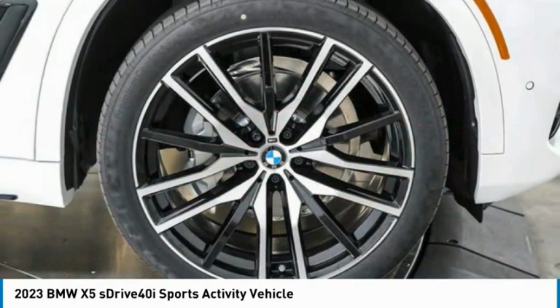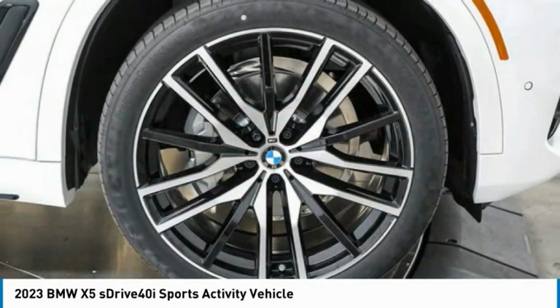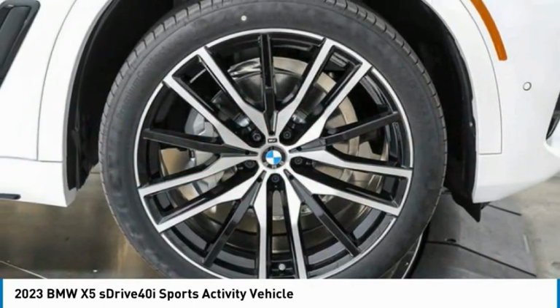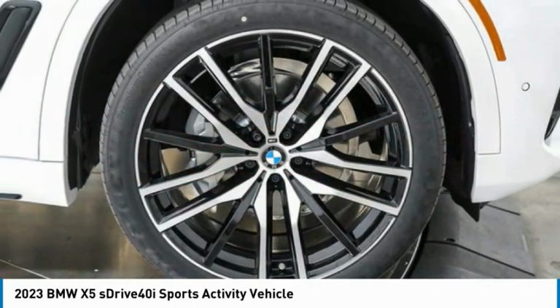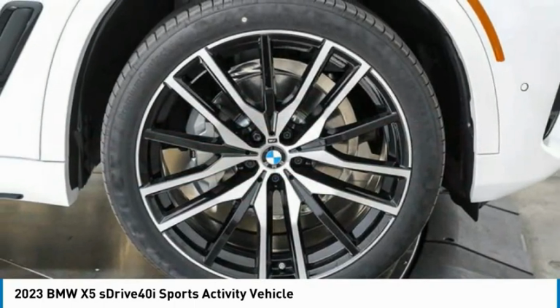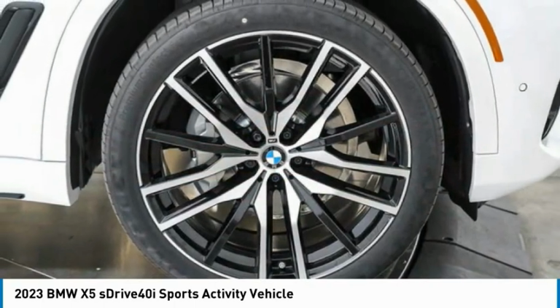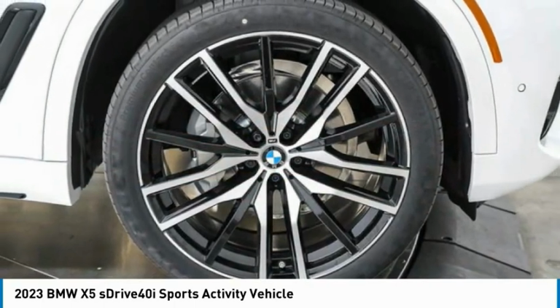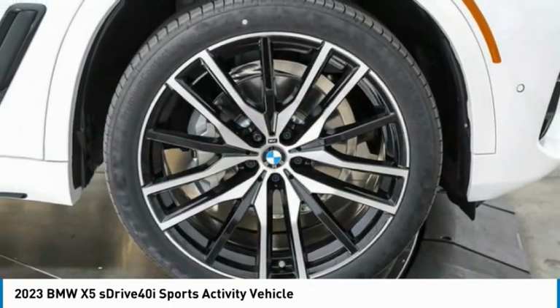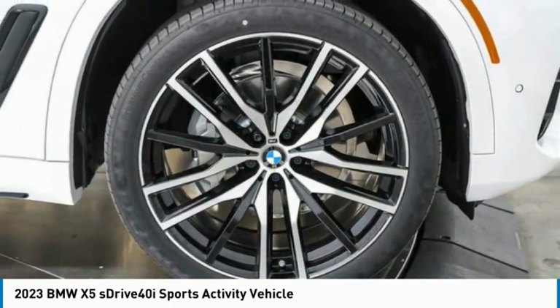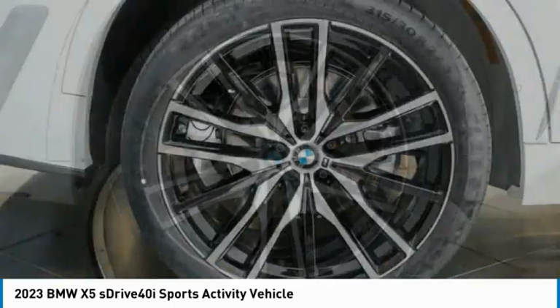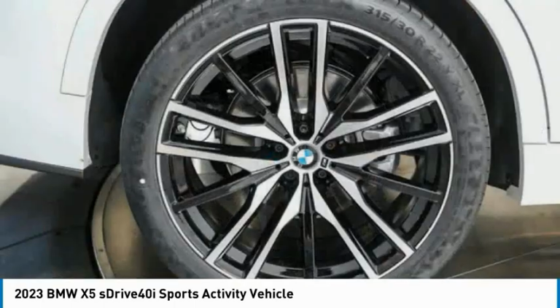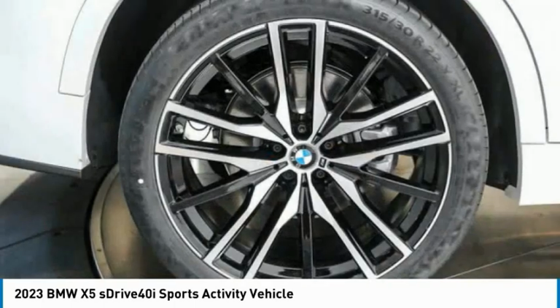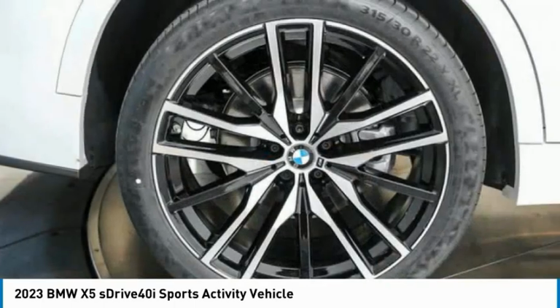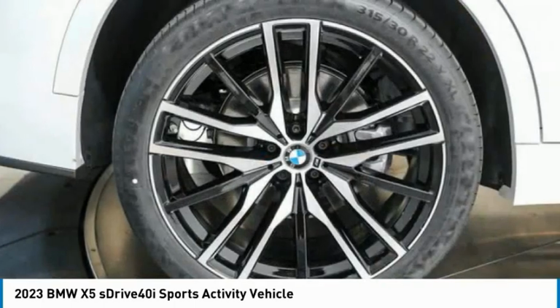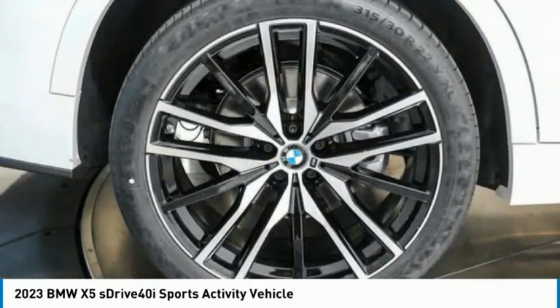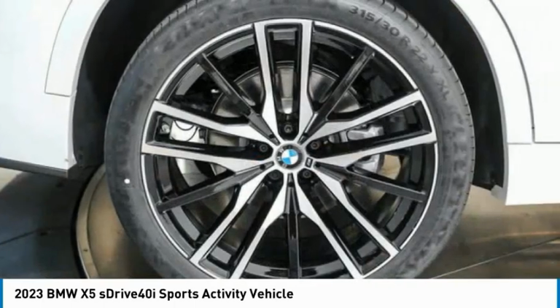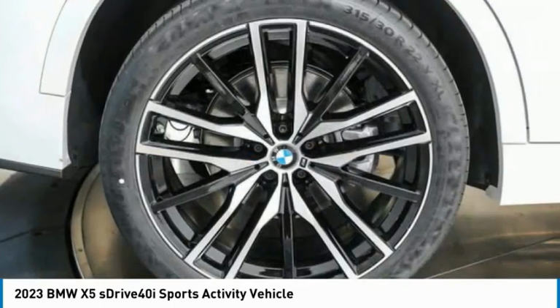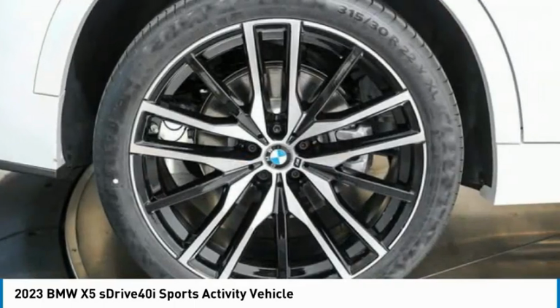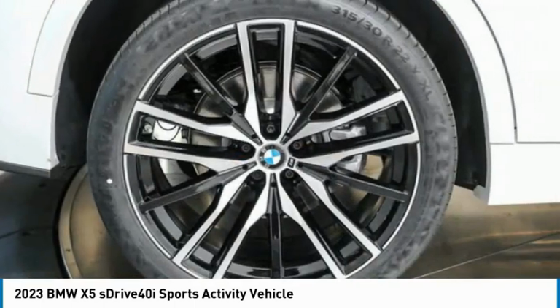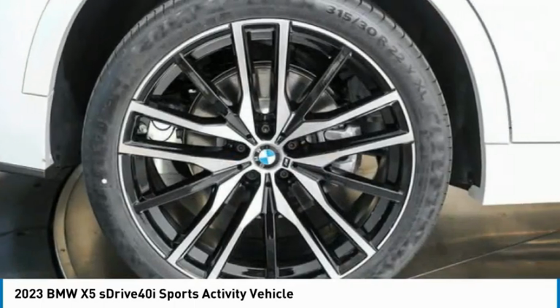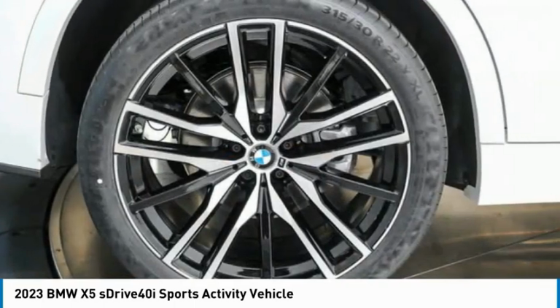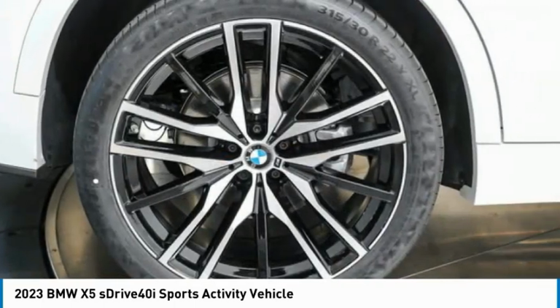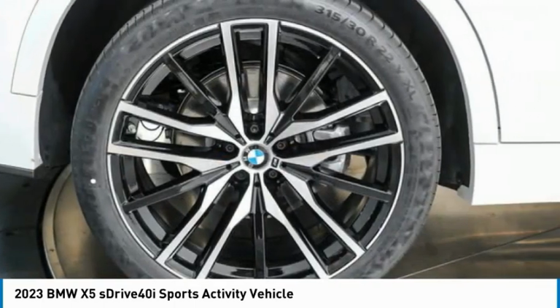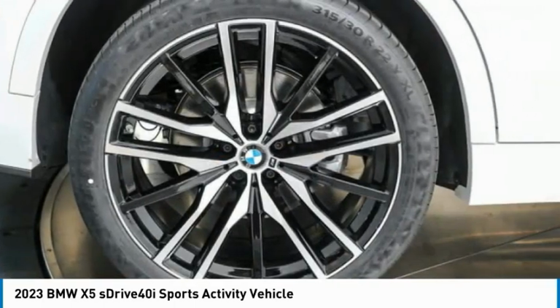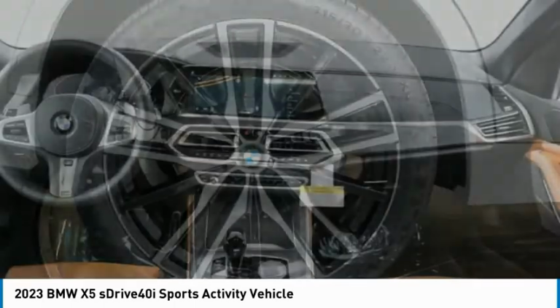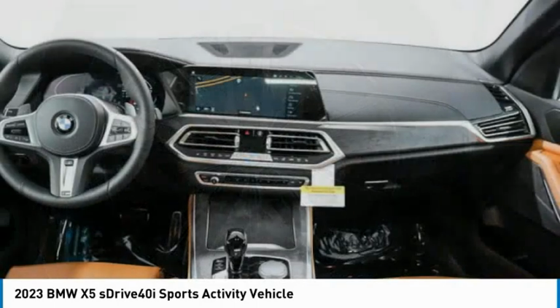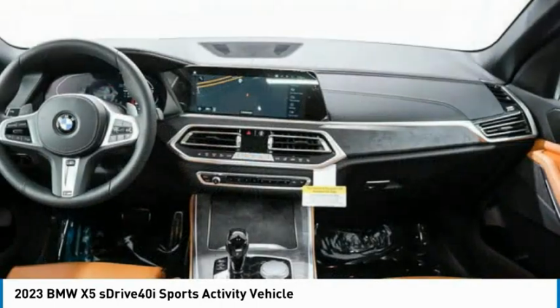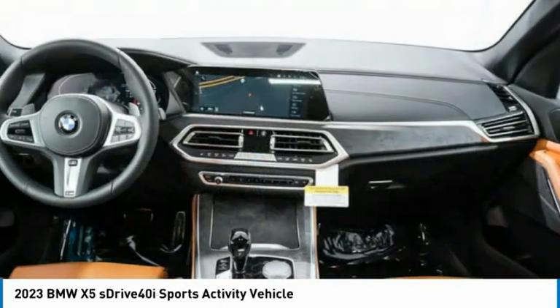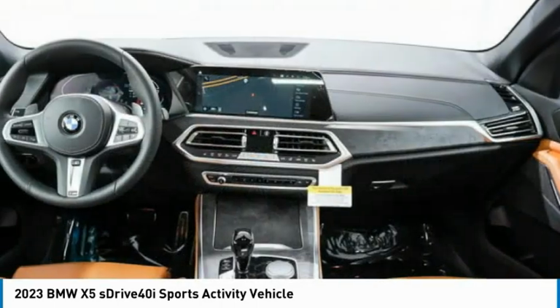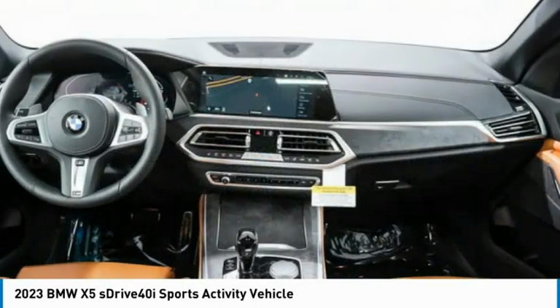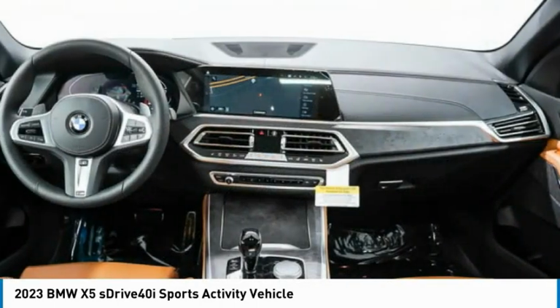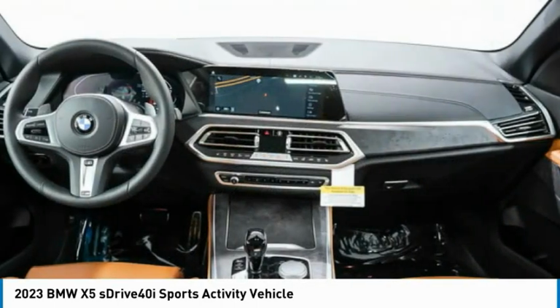Power lift gate. If you like it online, you'll love it in your driveway. Take it for a spin today.